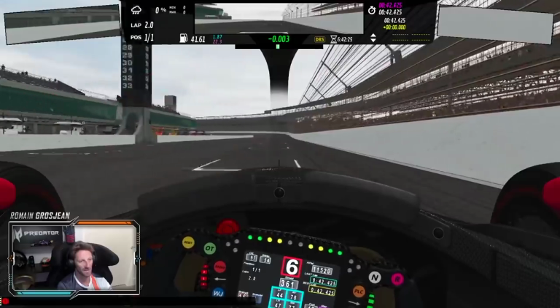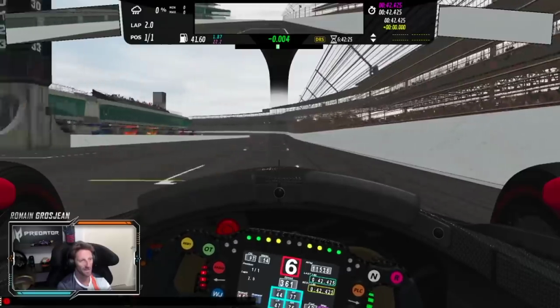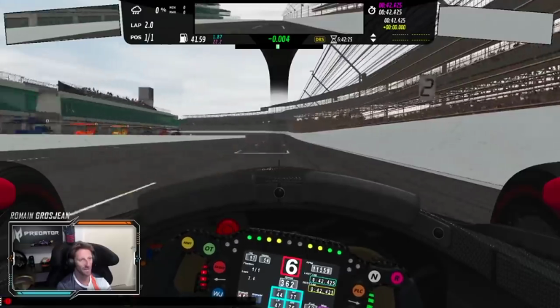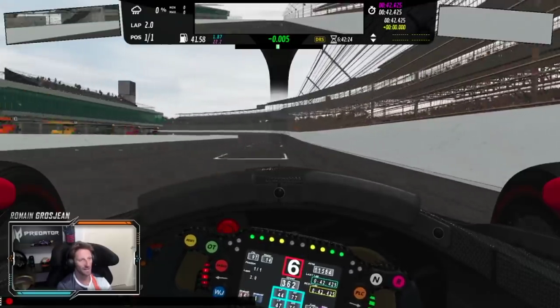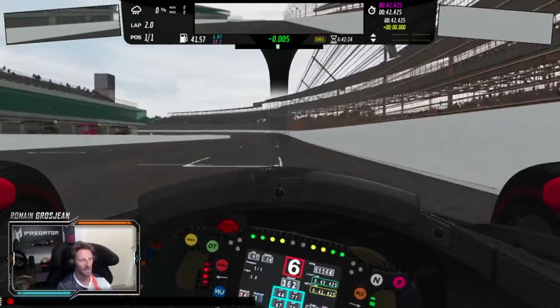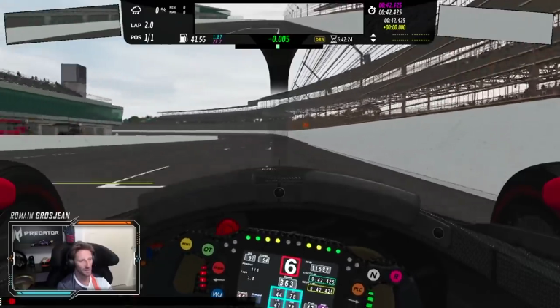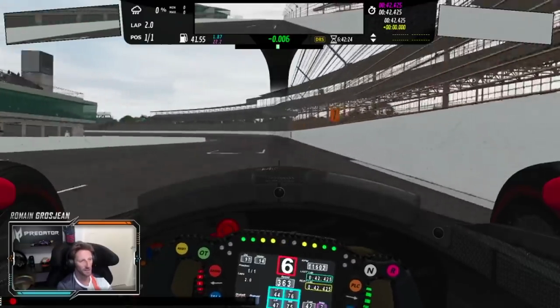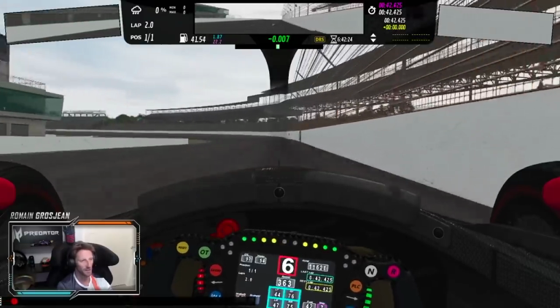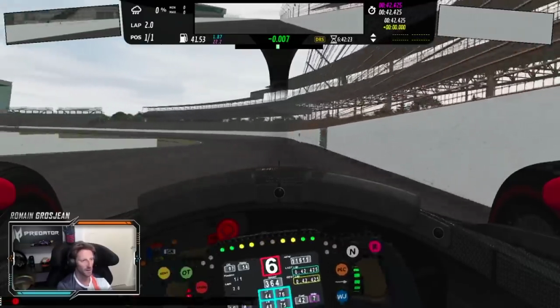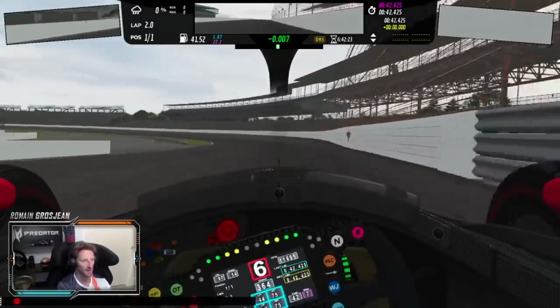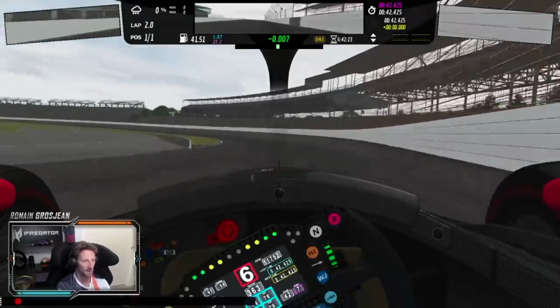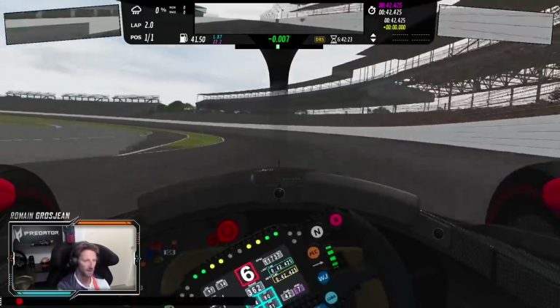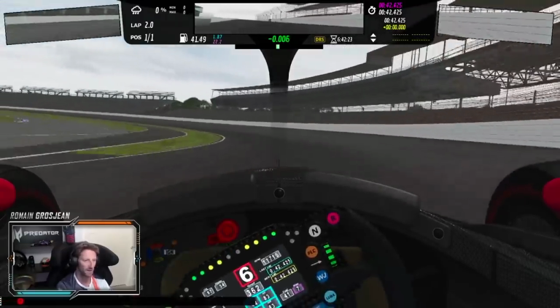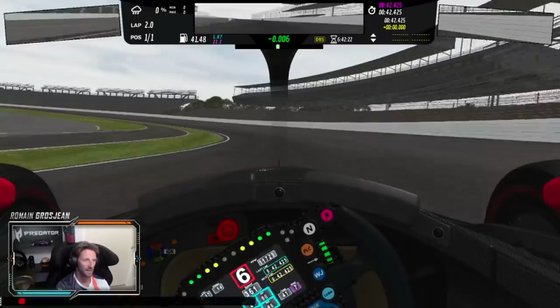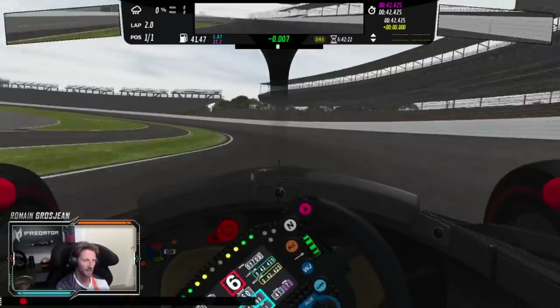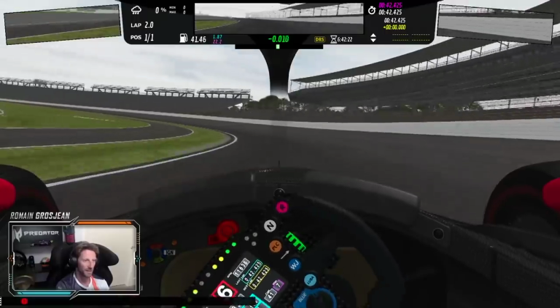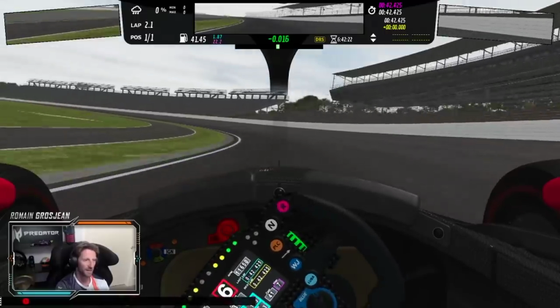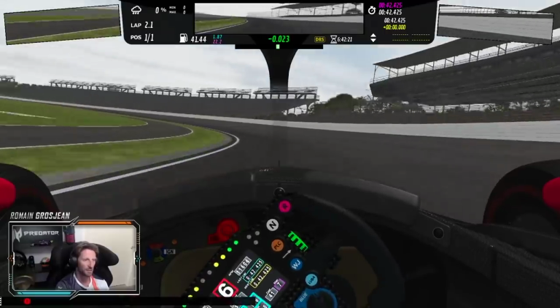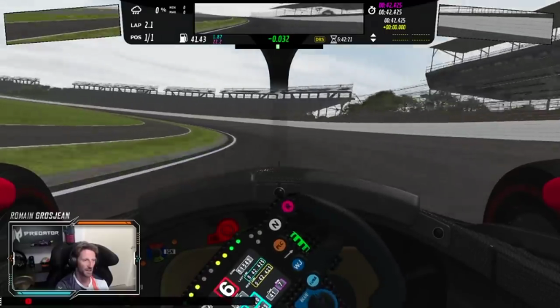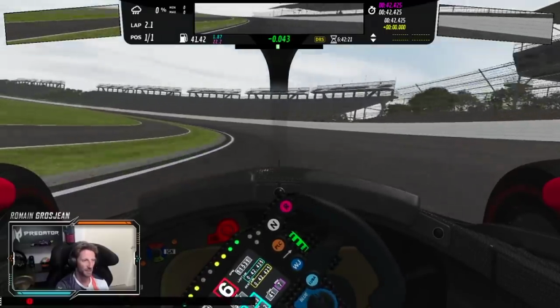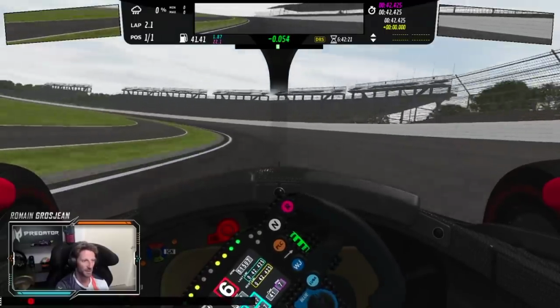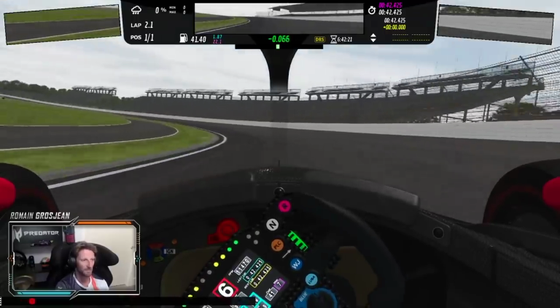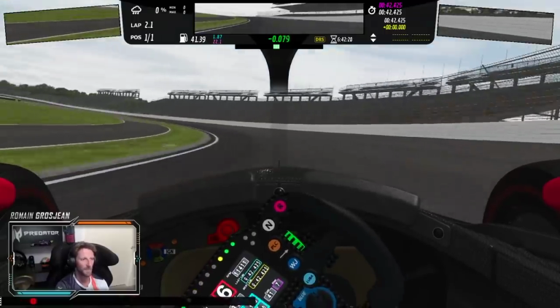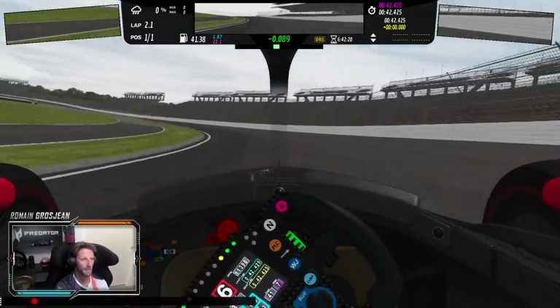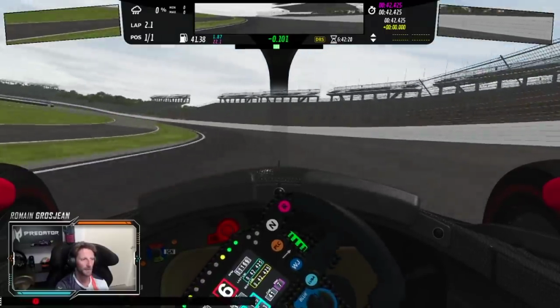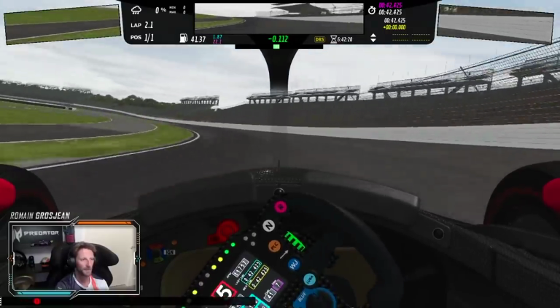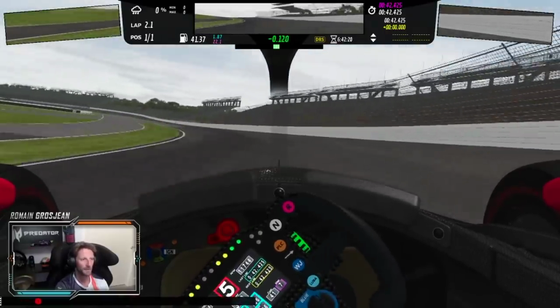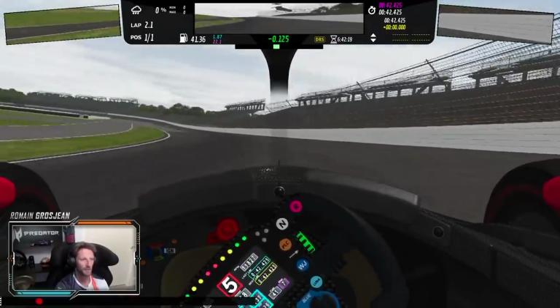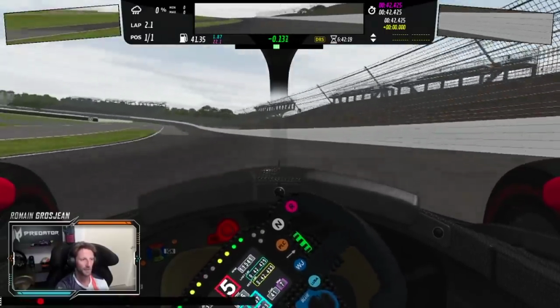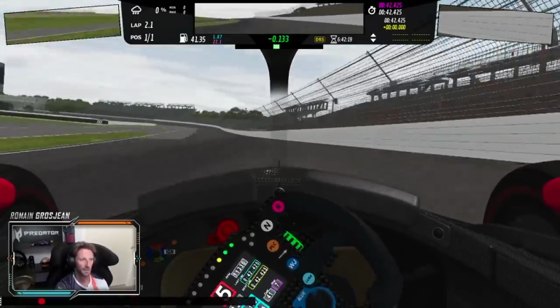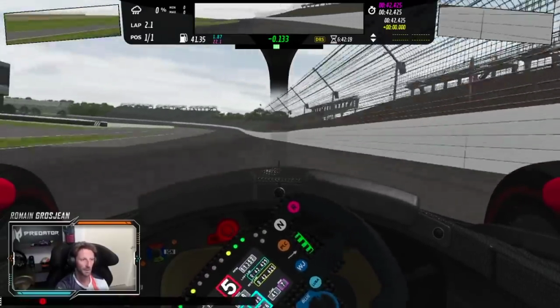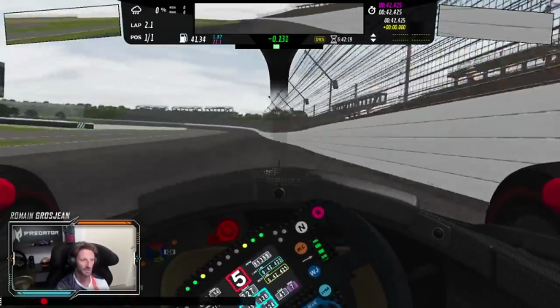On the main straight here — super impressive, 360 kilometers an hour, 240 miles an hour. Then you head to turn one and you really have to pick up your turning point precisely.